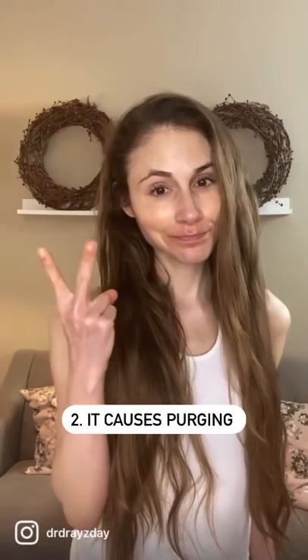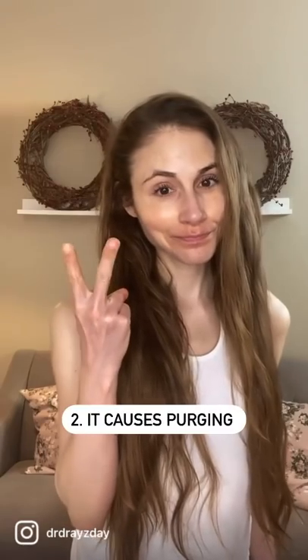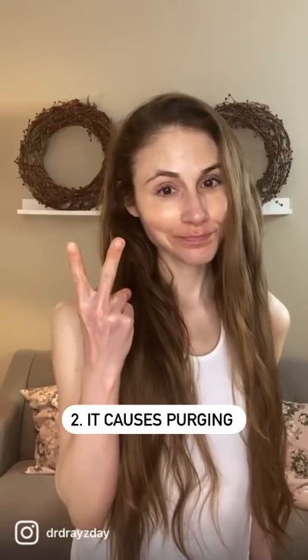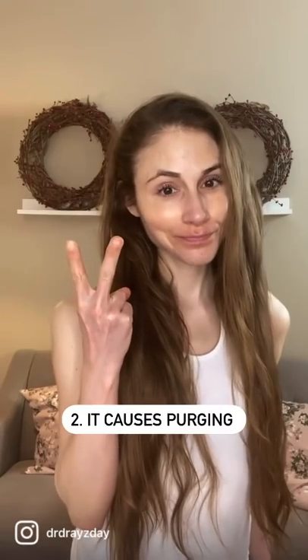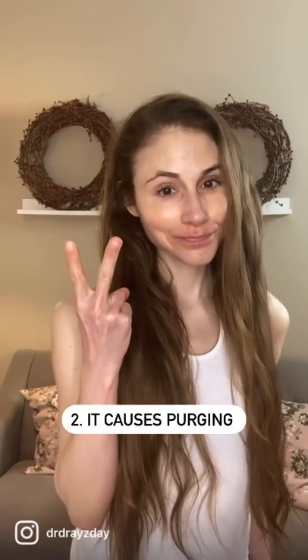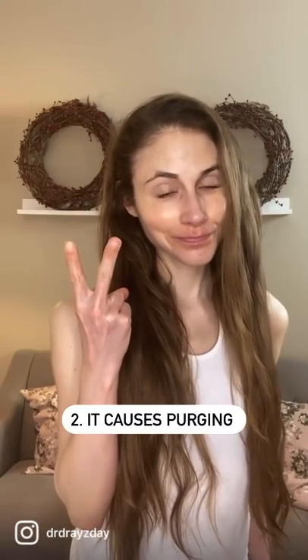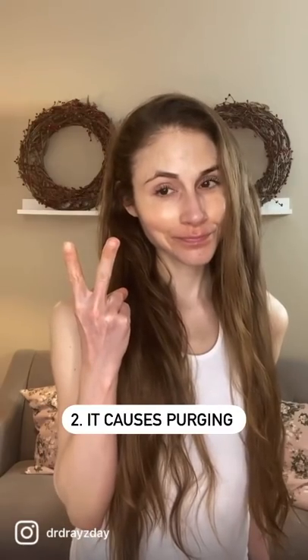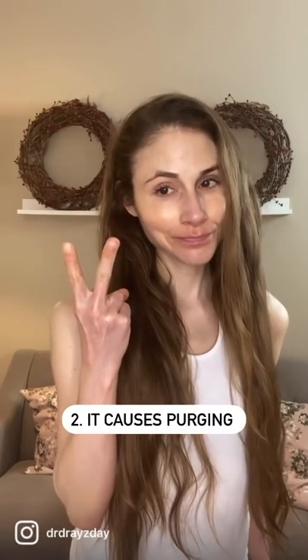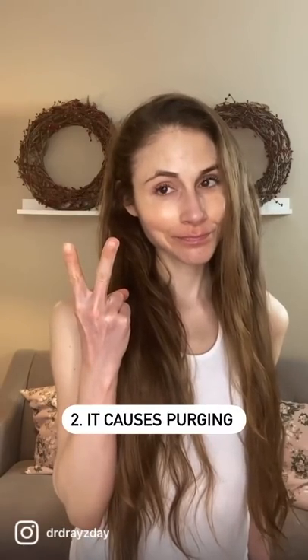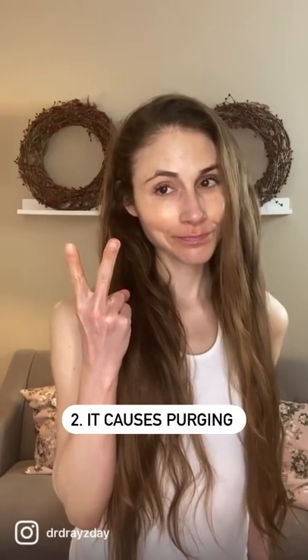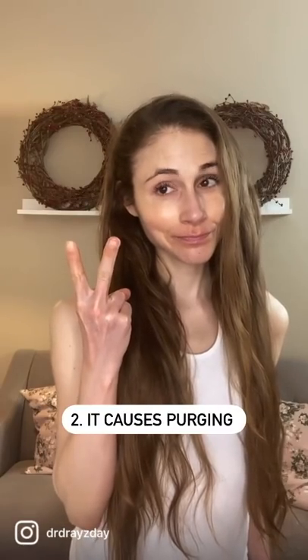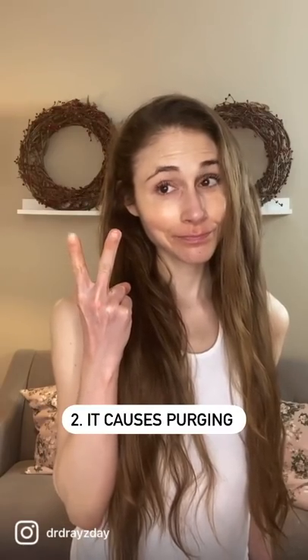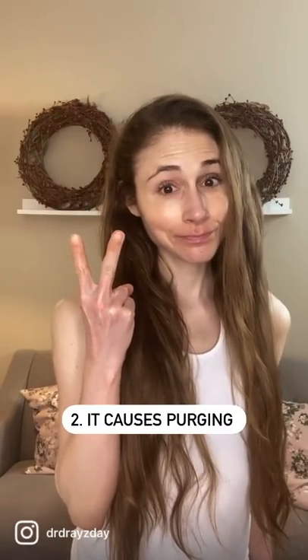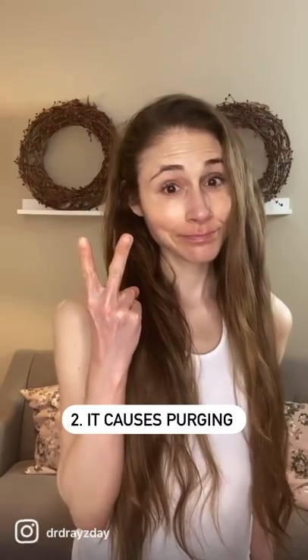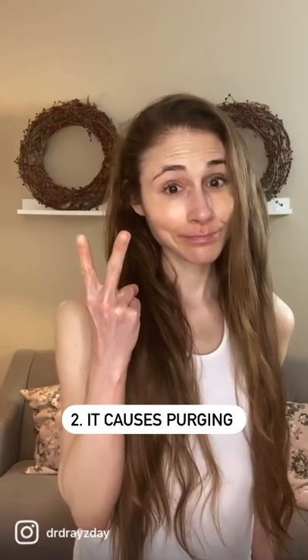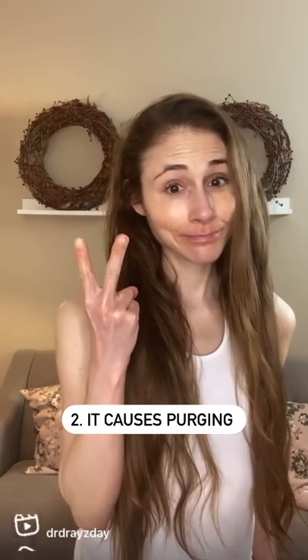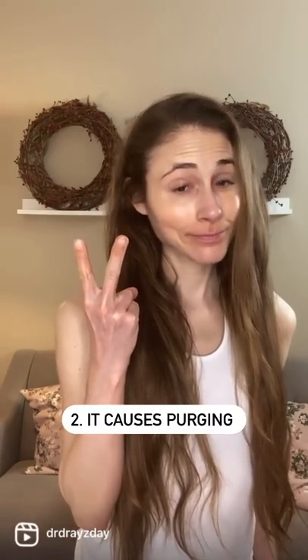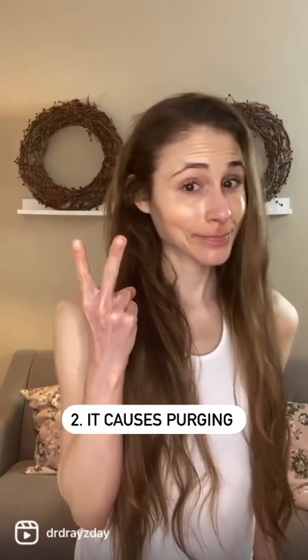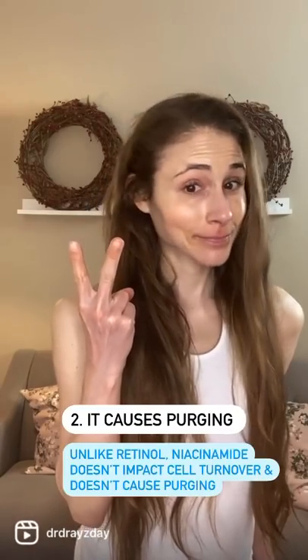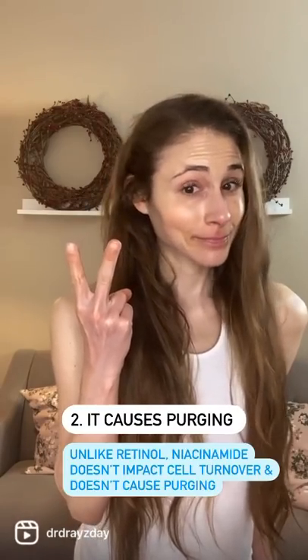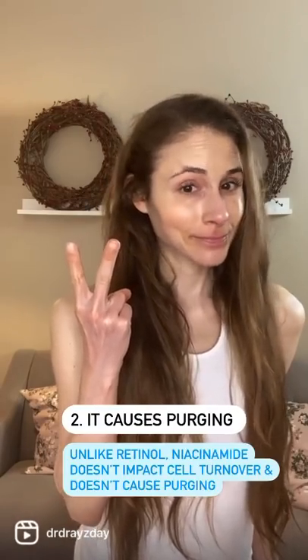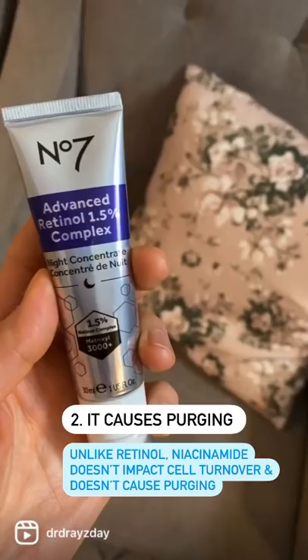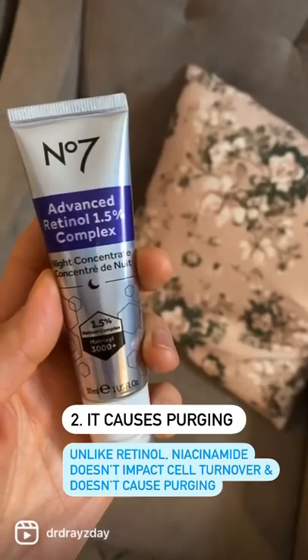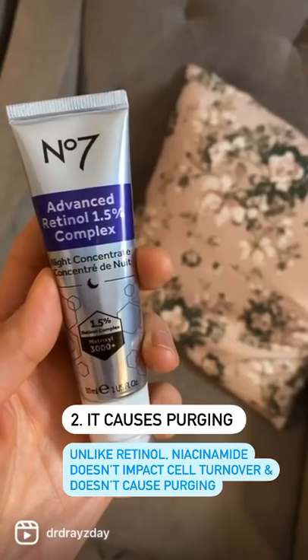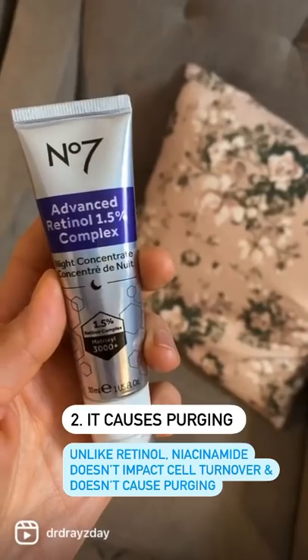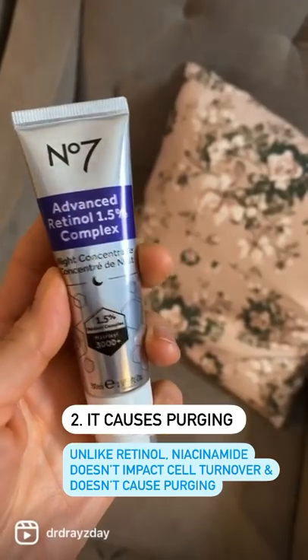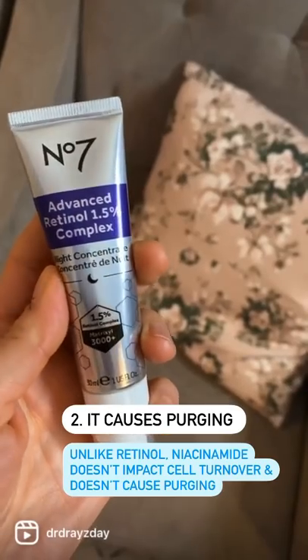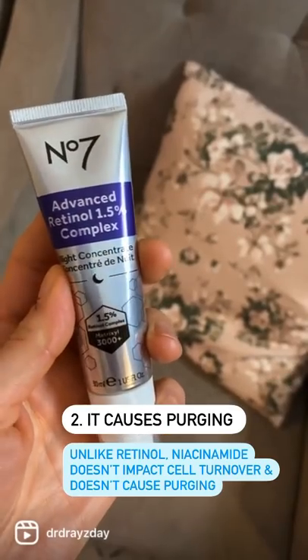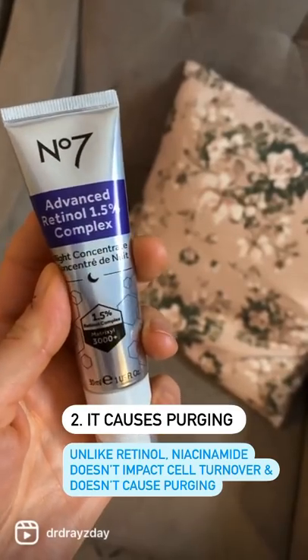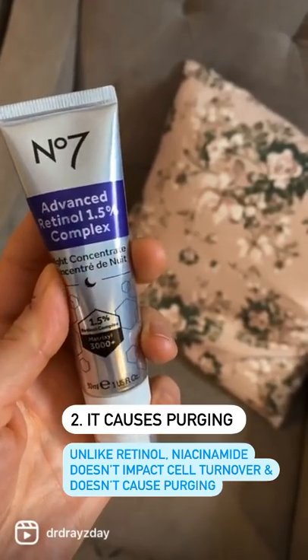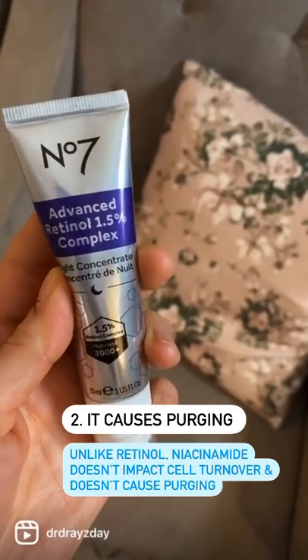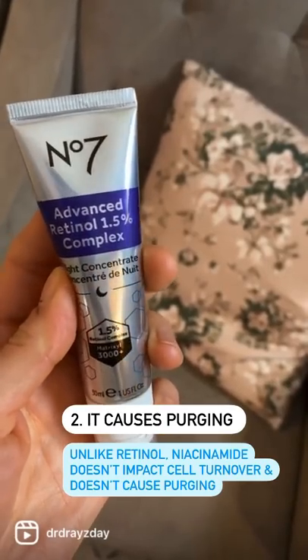Number two: it causes purging. Unlike retinol, niacinamide does not impact skin cell turnover and therefore does not cause purging.